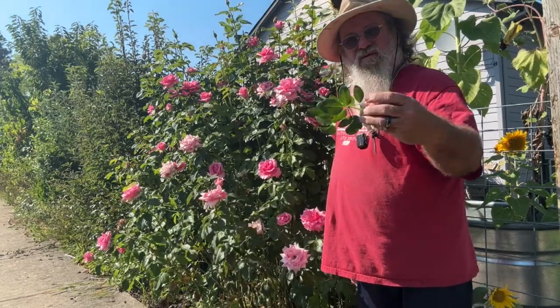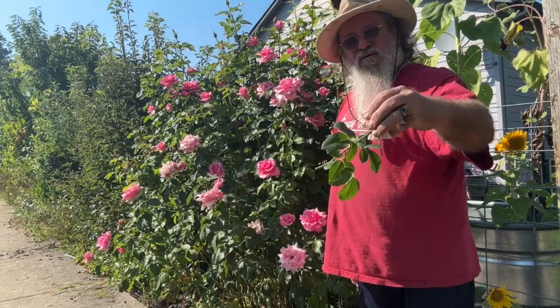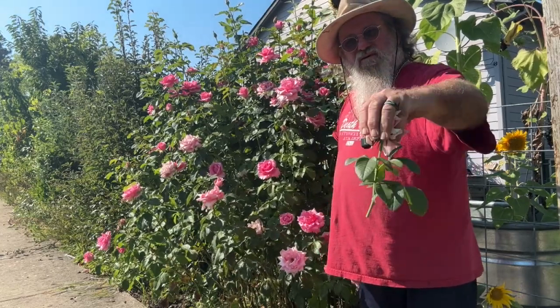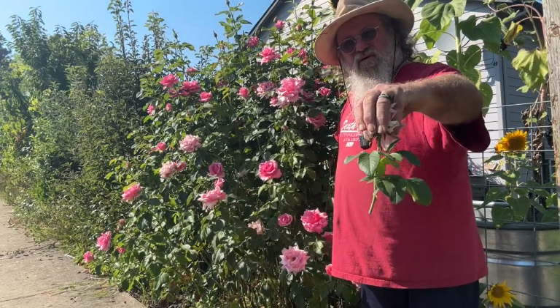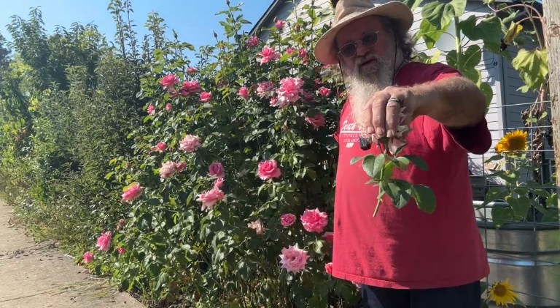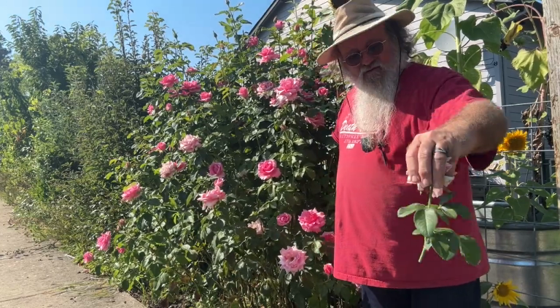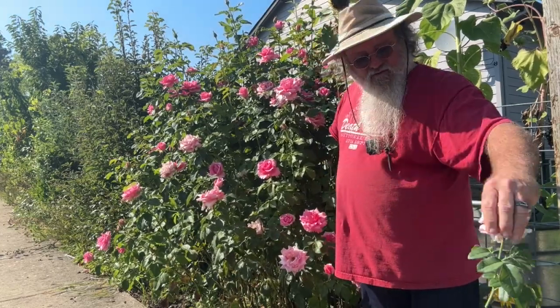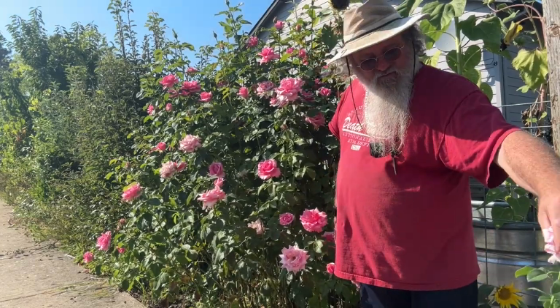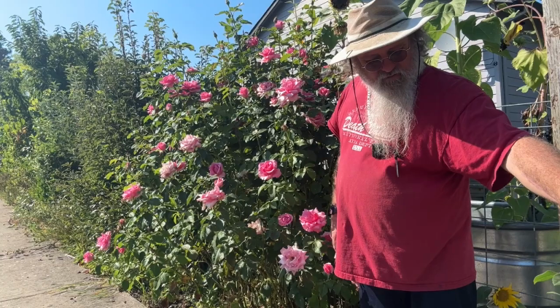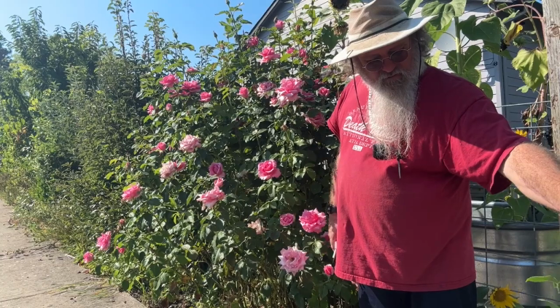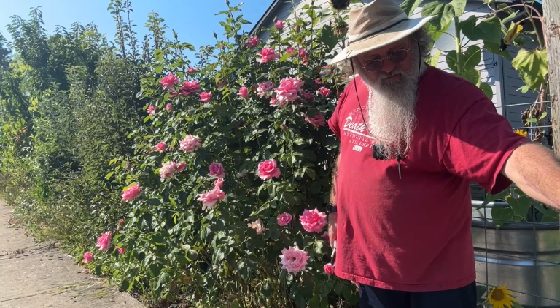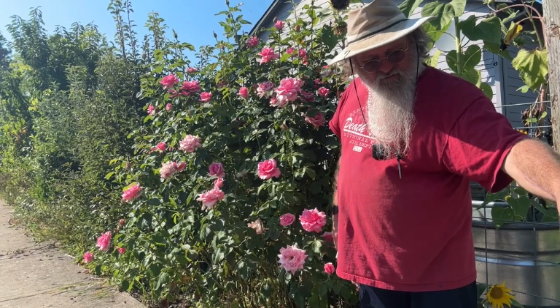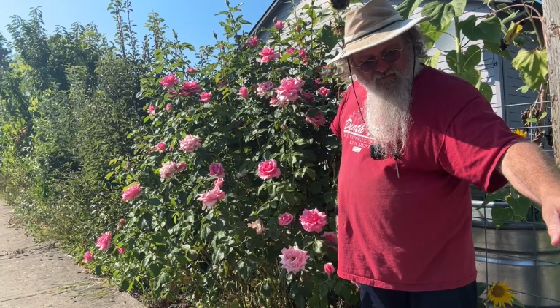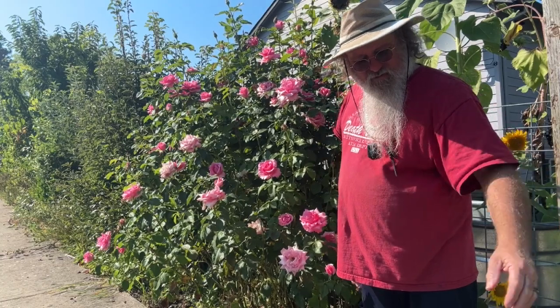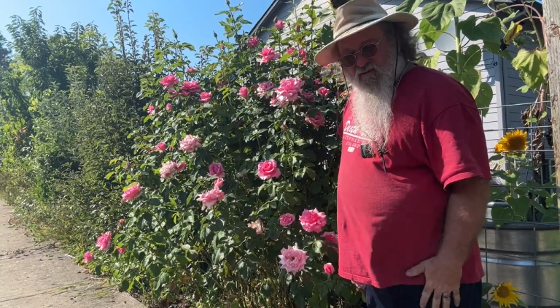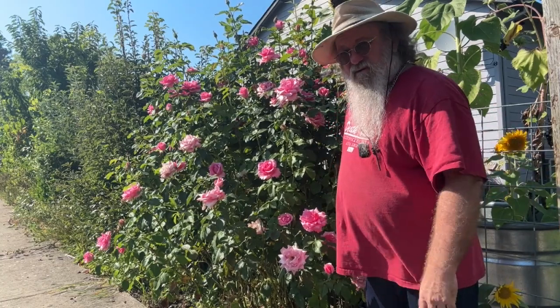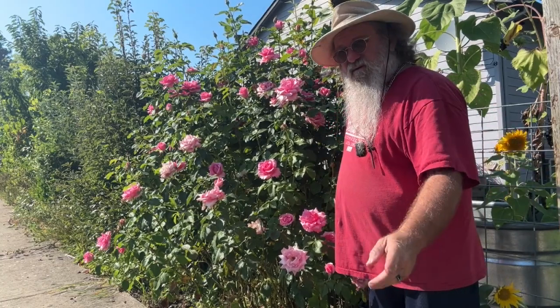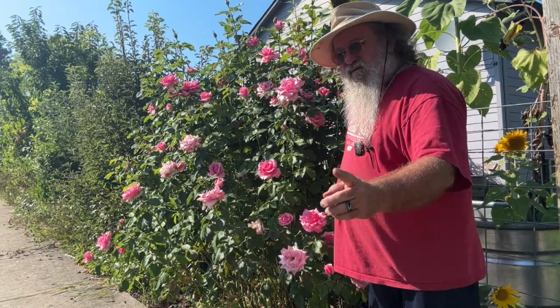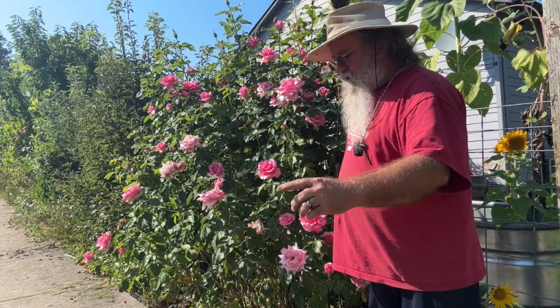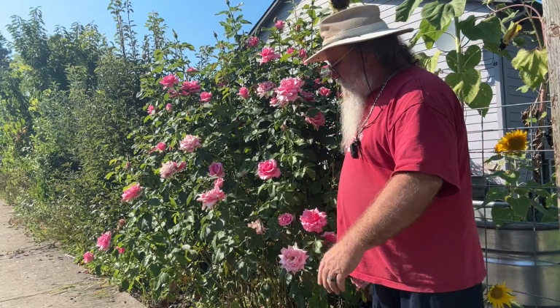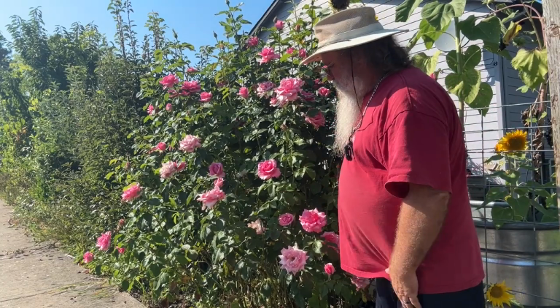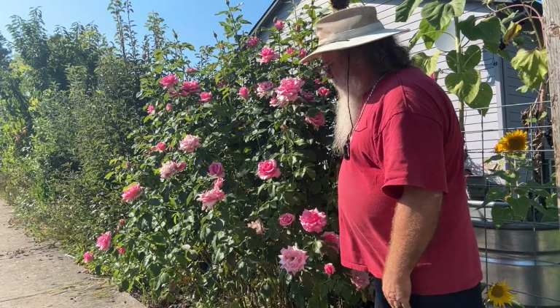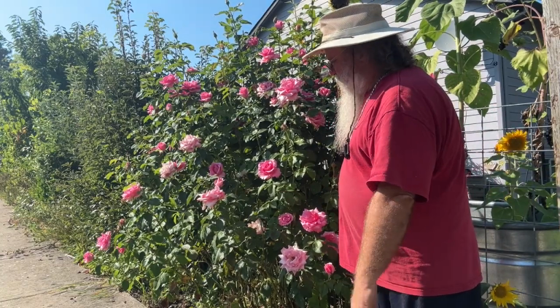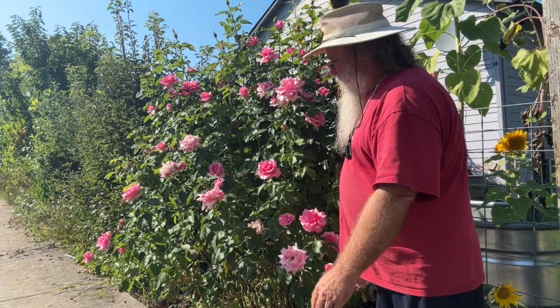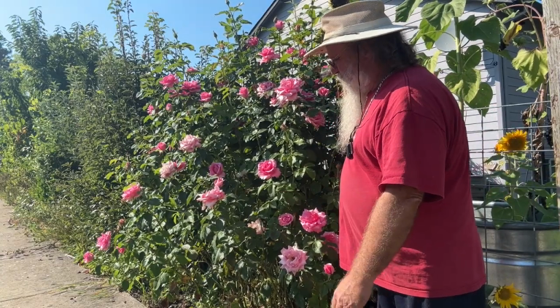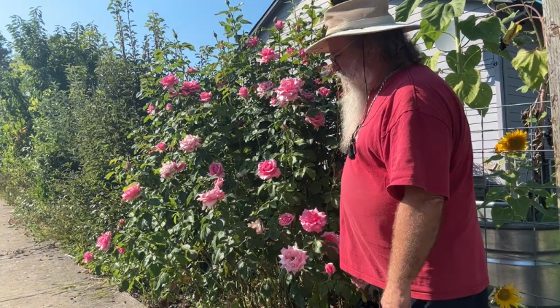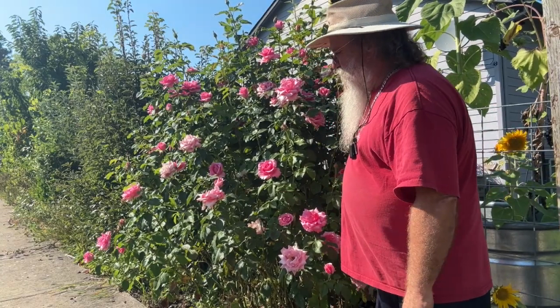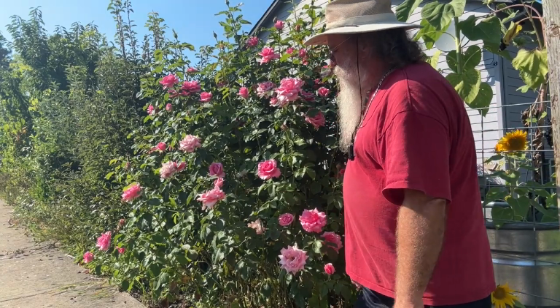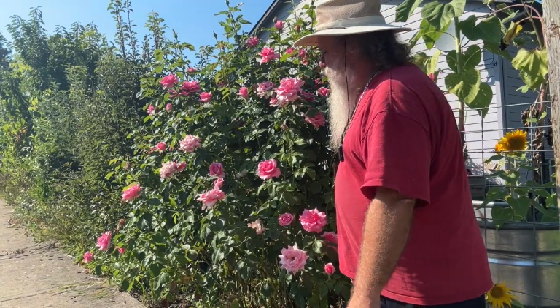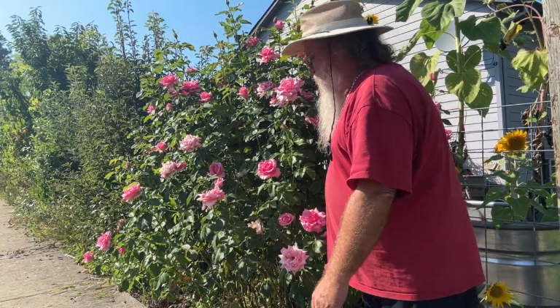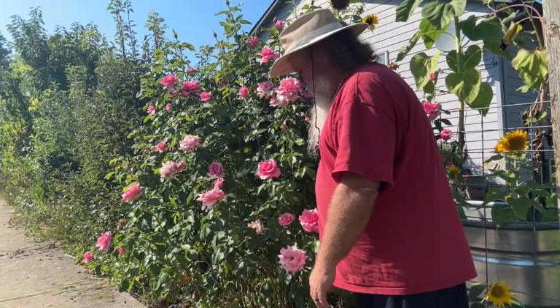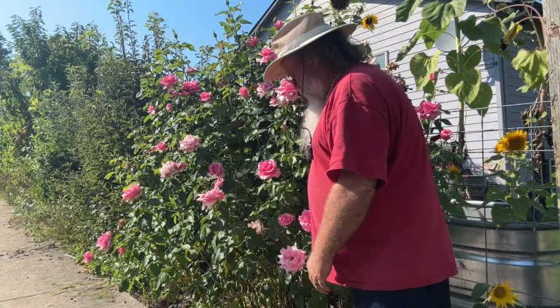So there you have it. That's number one. We got a whole bunch of these to prune.